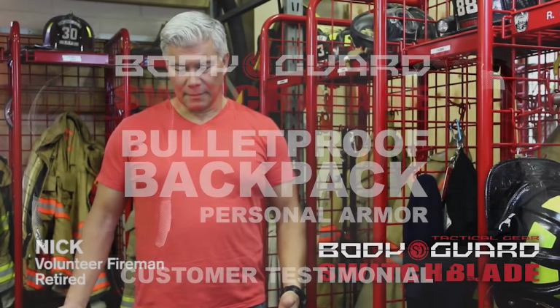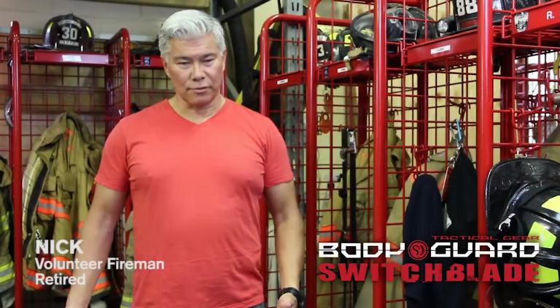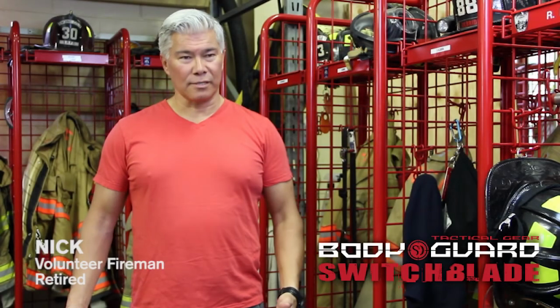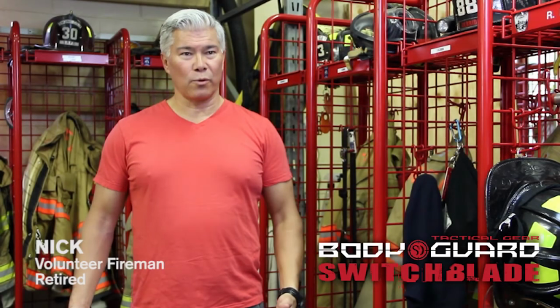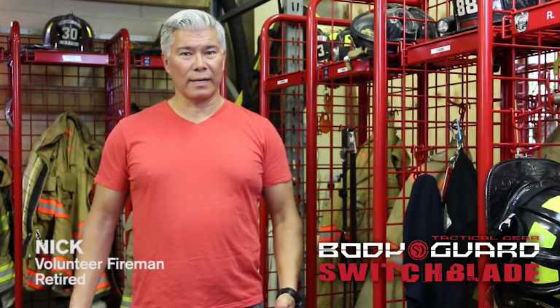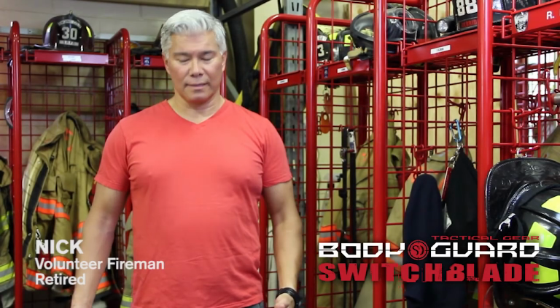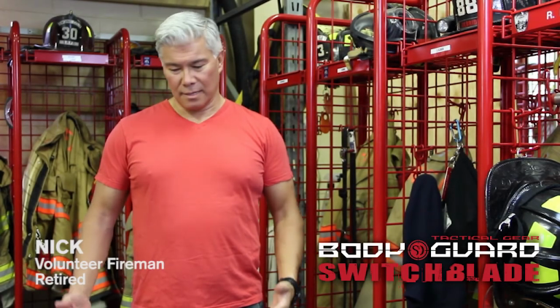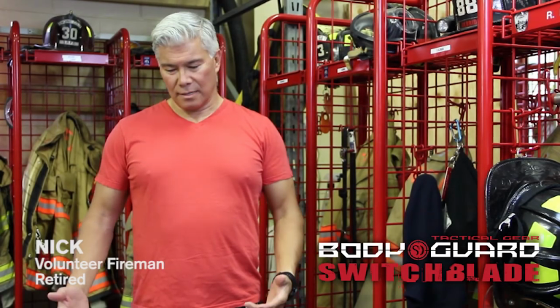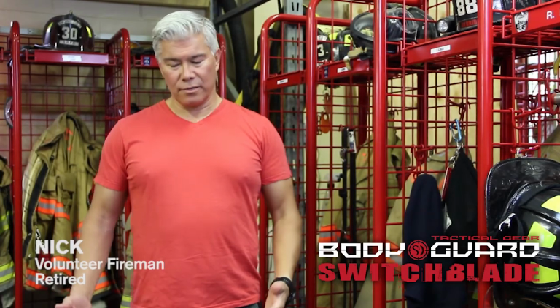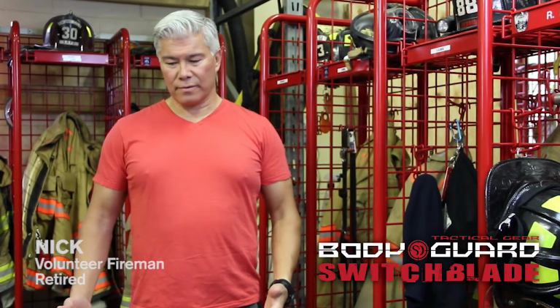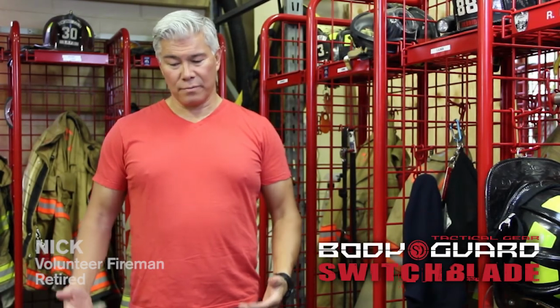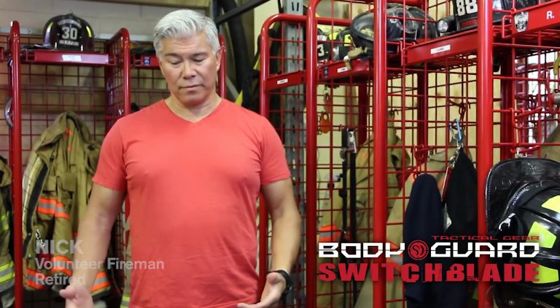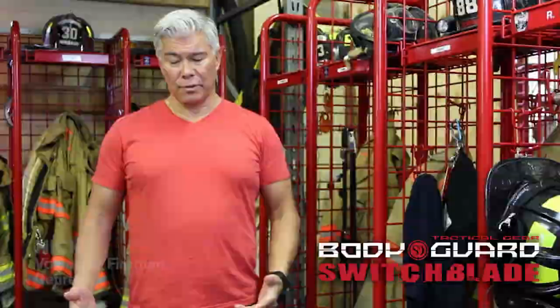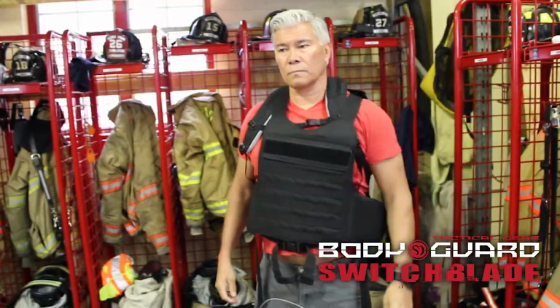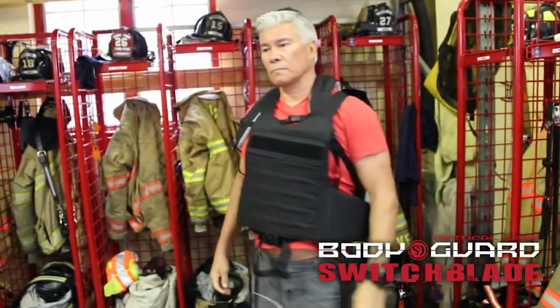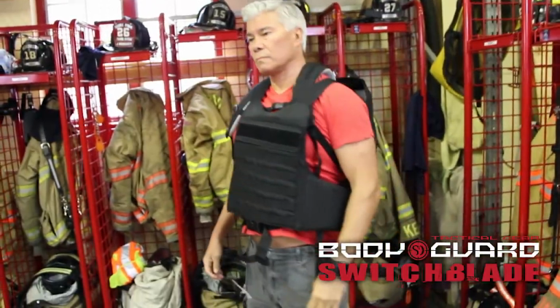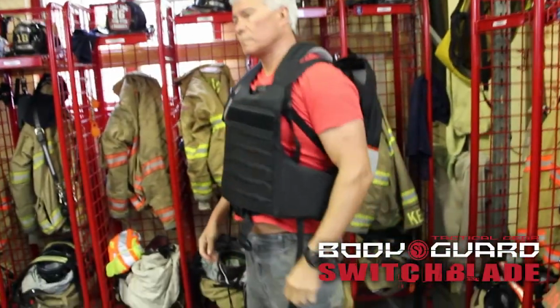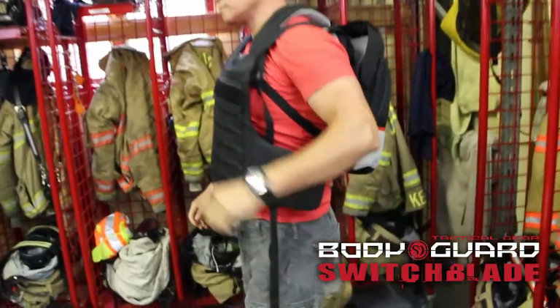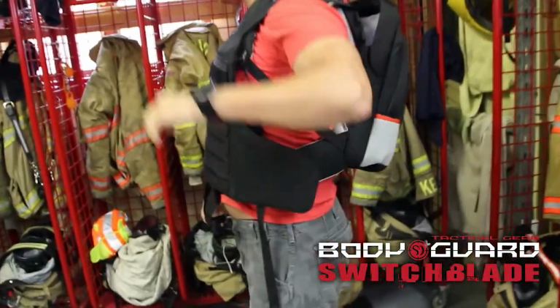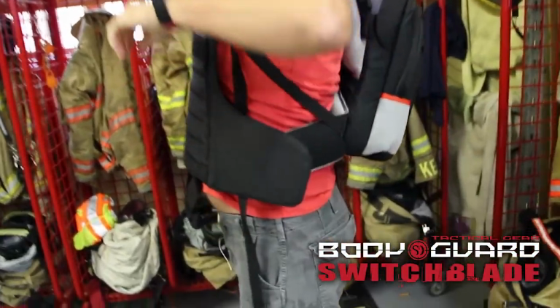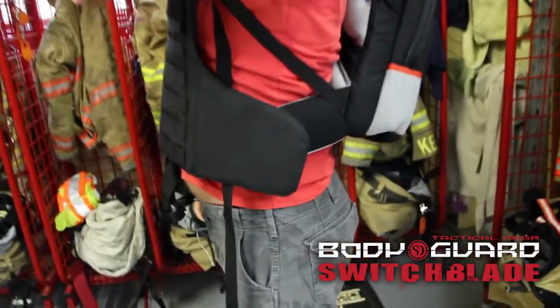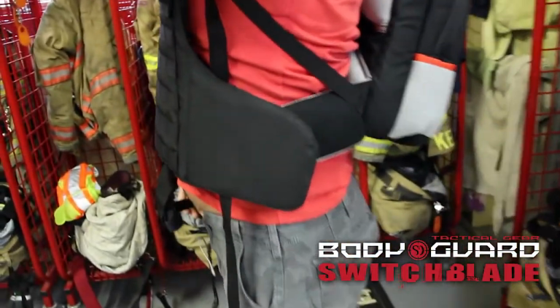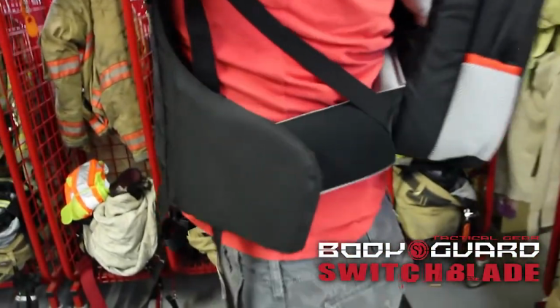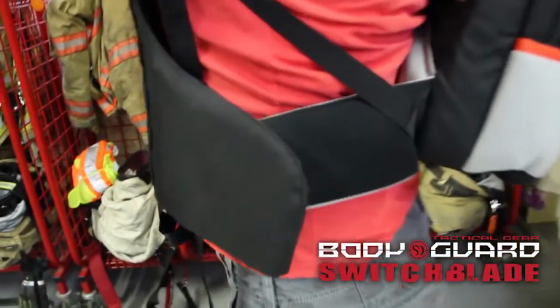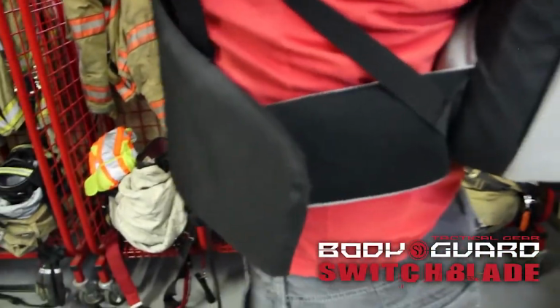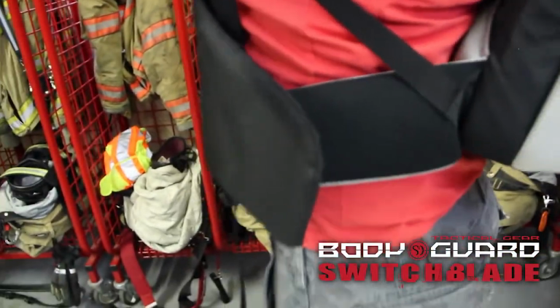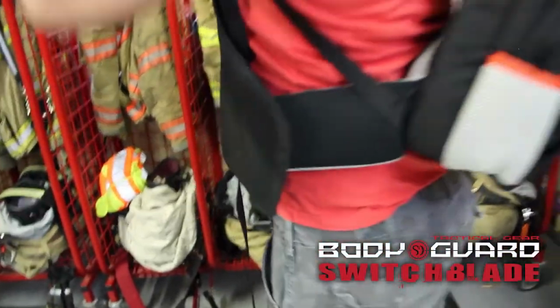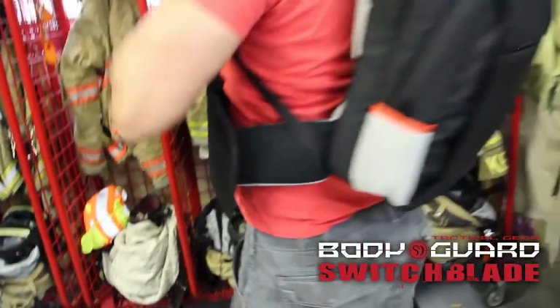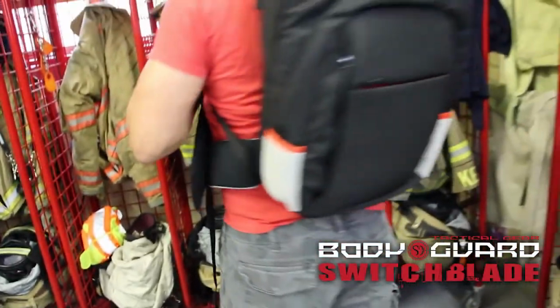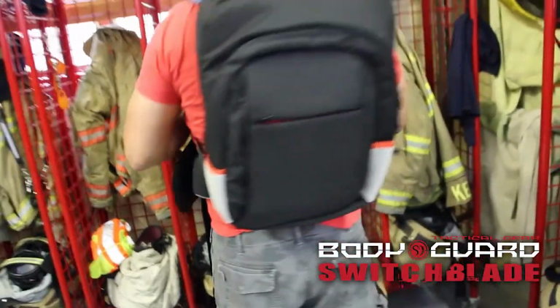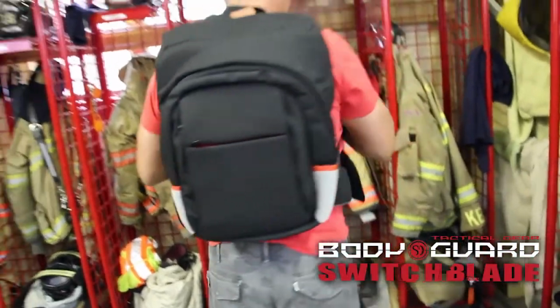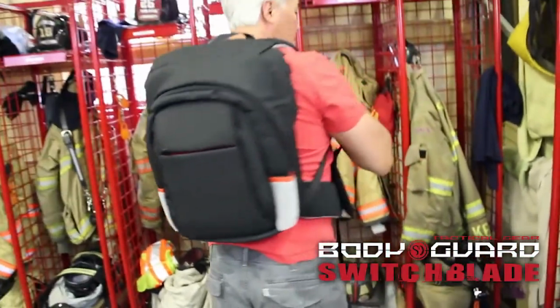It's awesome — you have protection front and back in no time at all, in just a second.